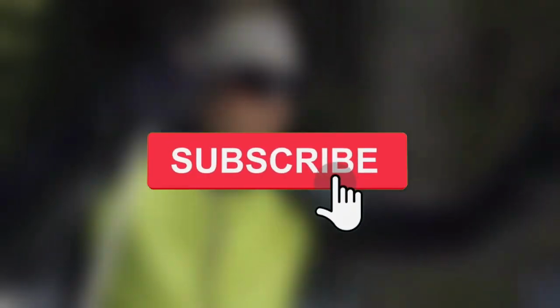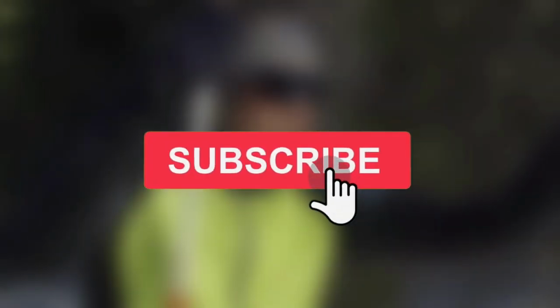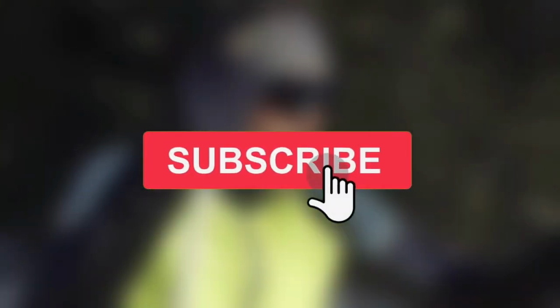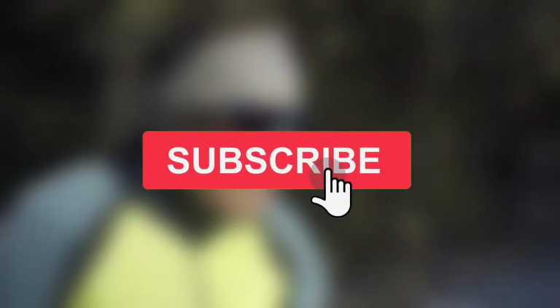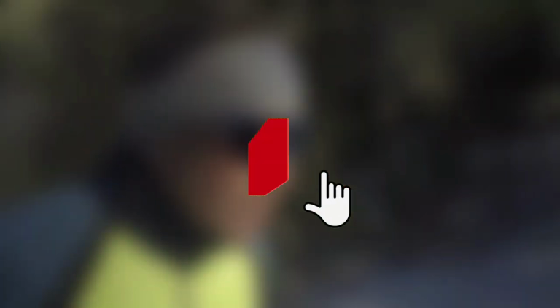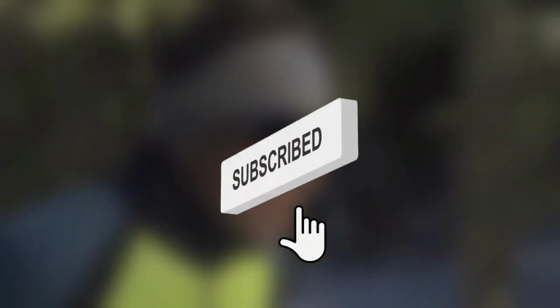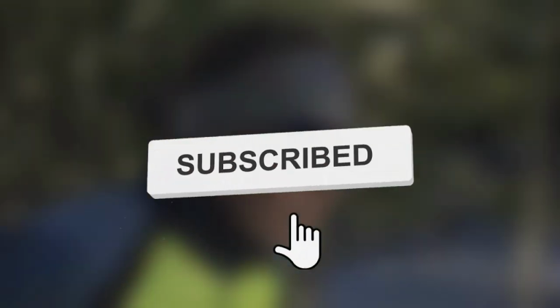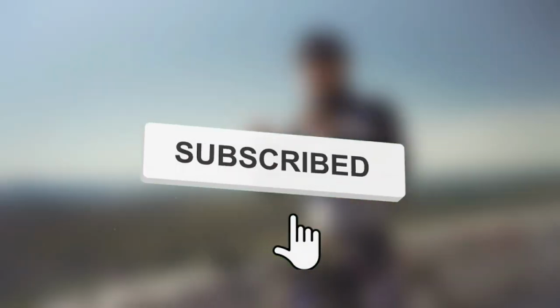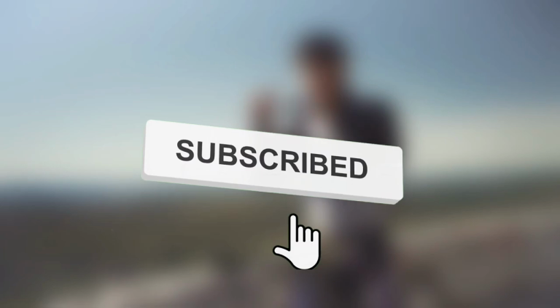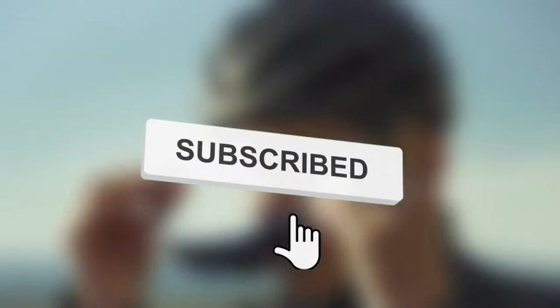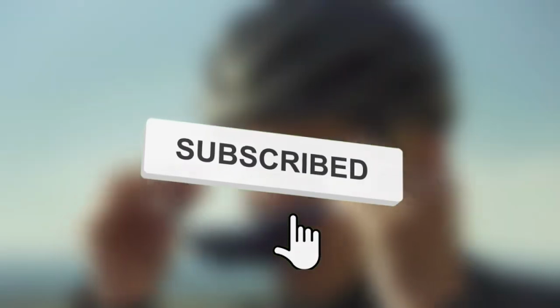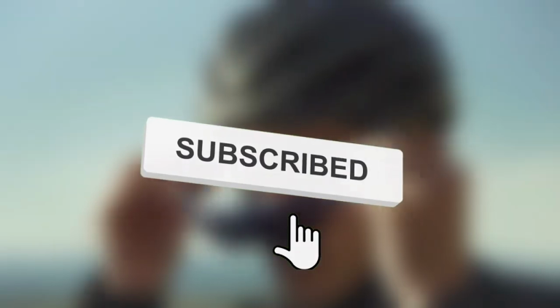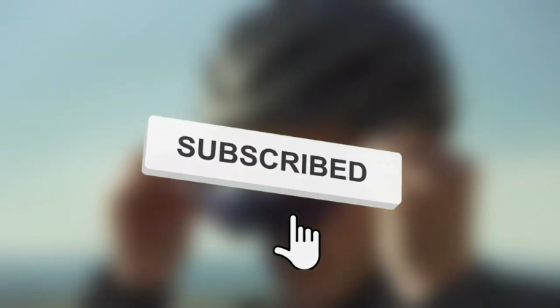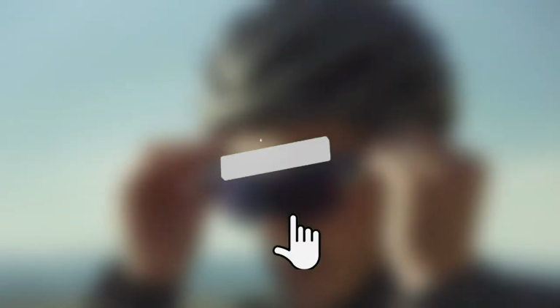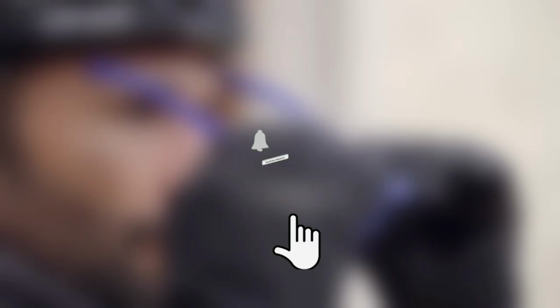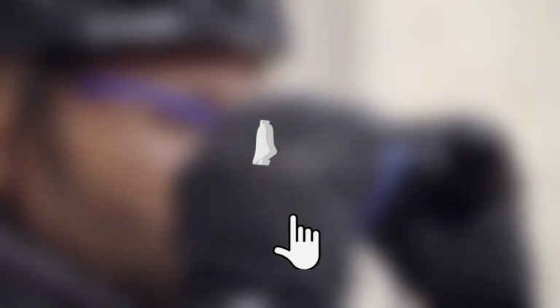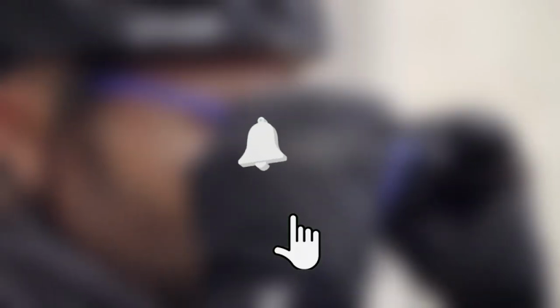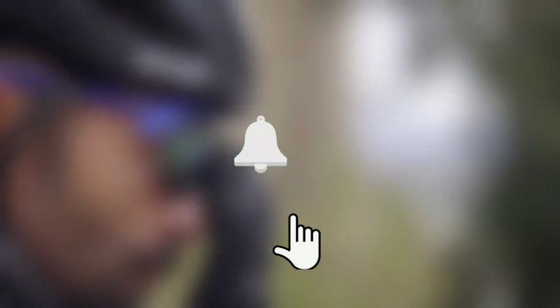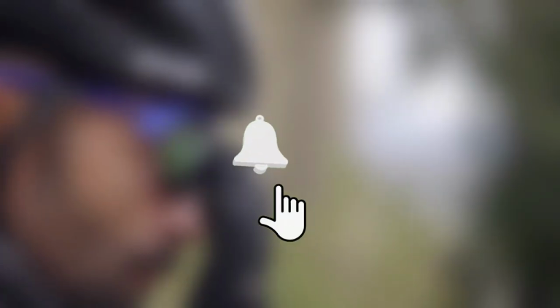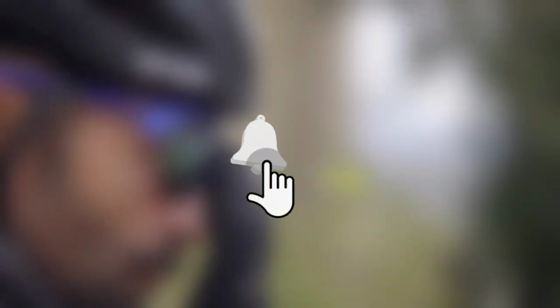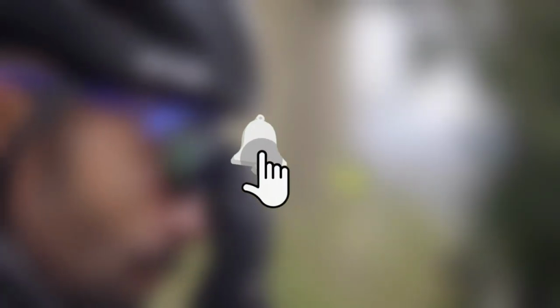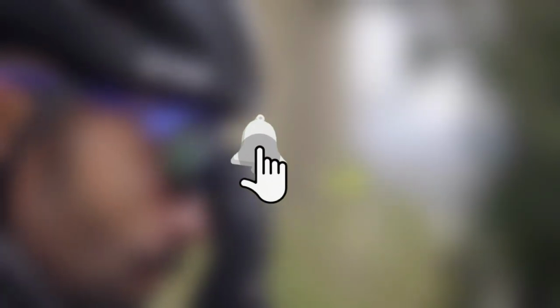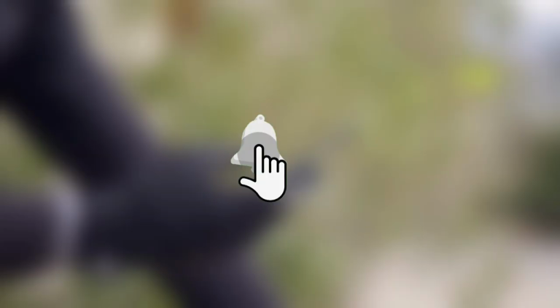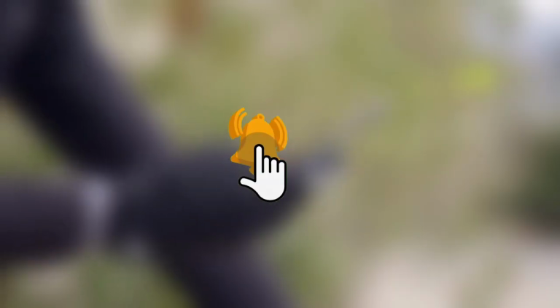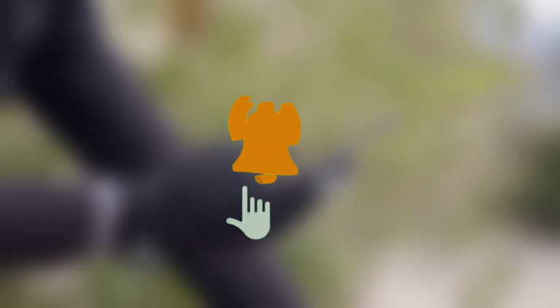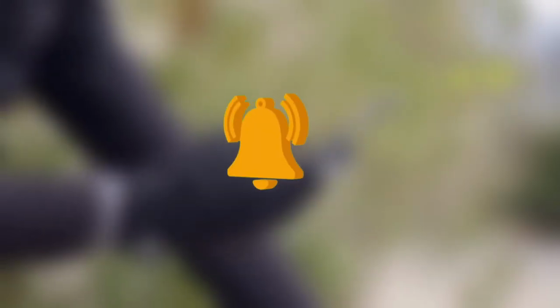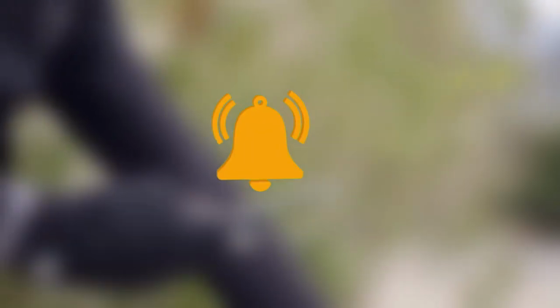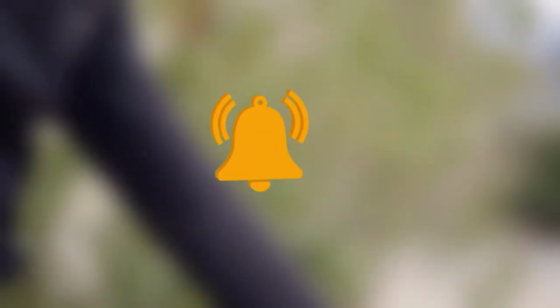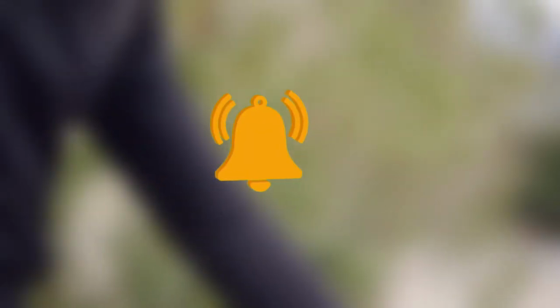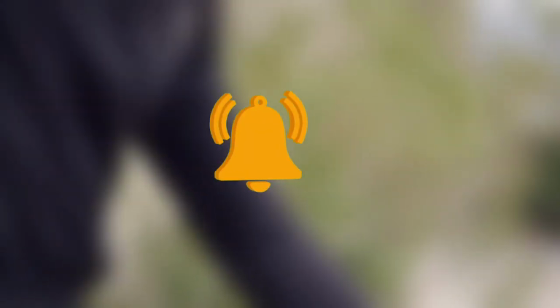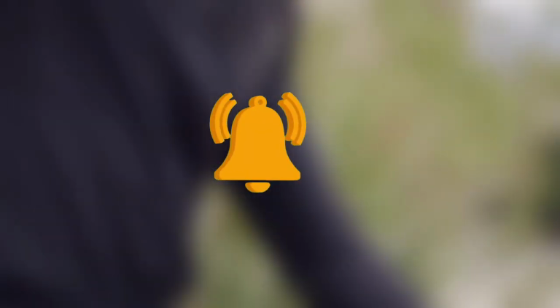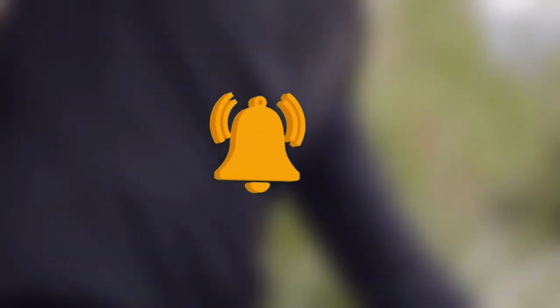Make sure to subscribe to the channel and hit the bell icon for more amazing videos. Thank you for watching.